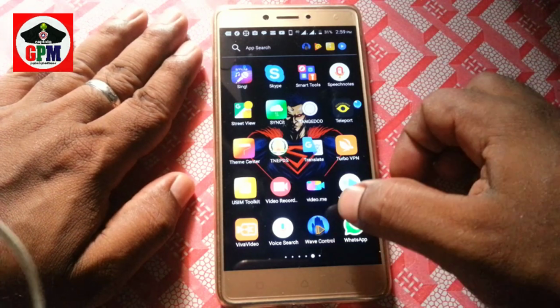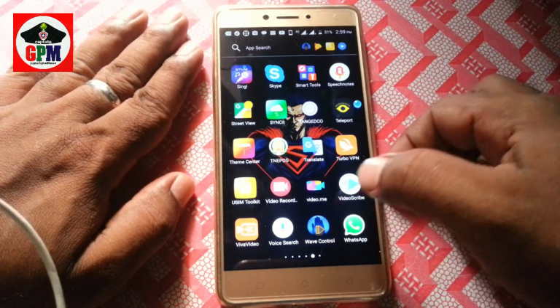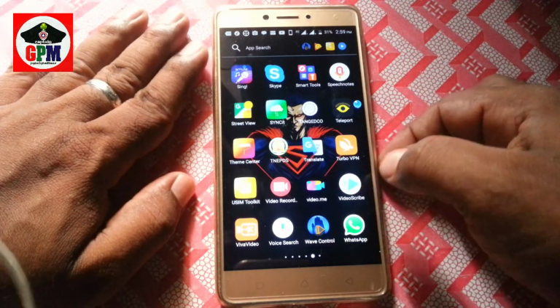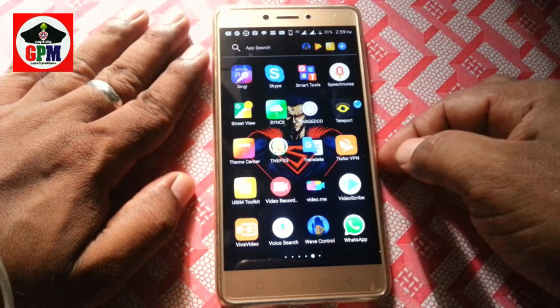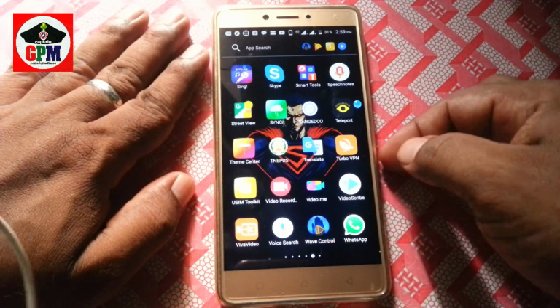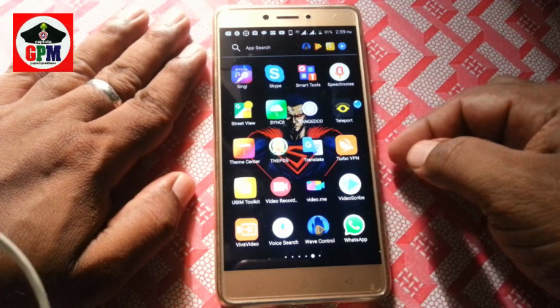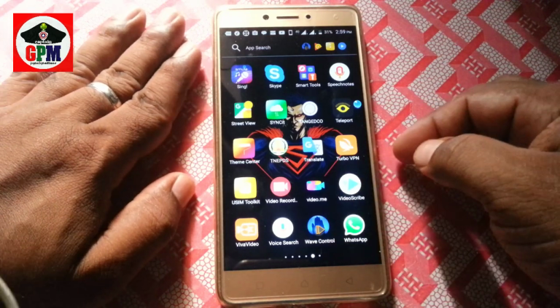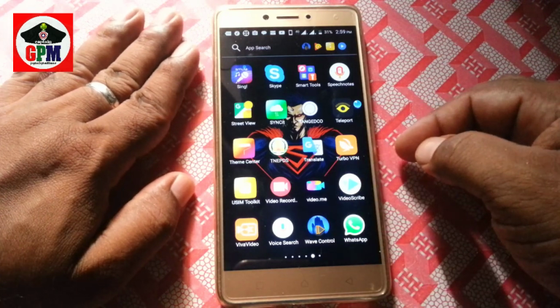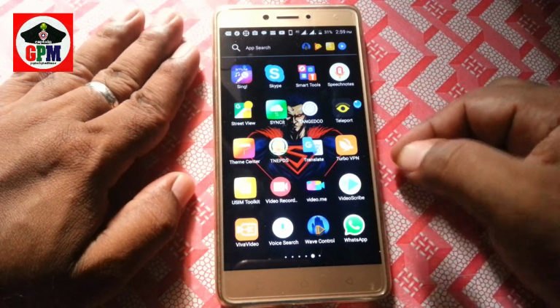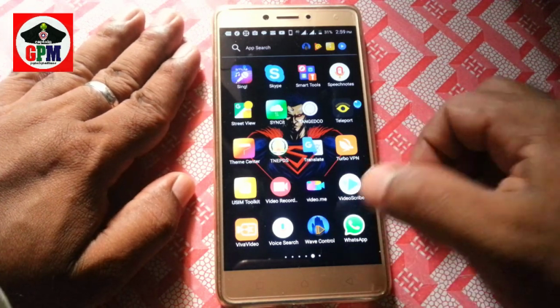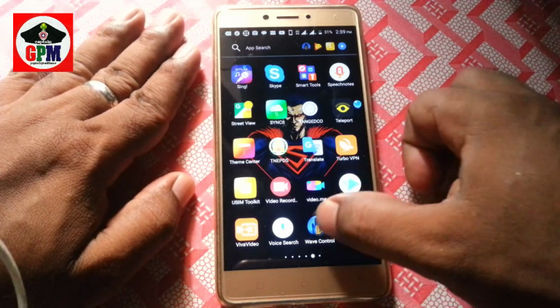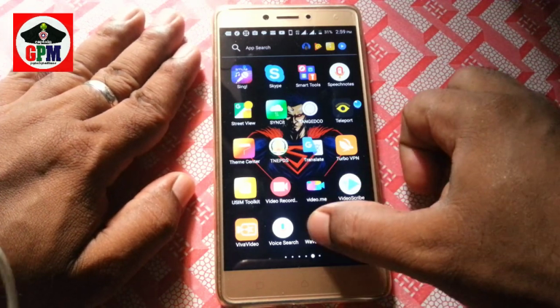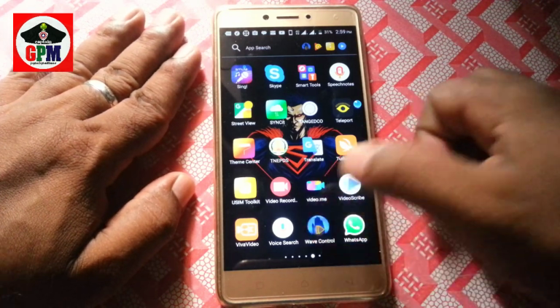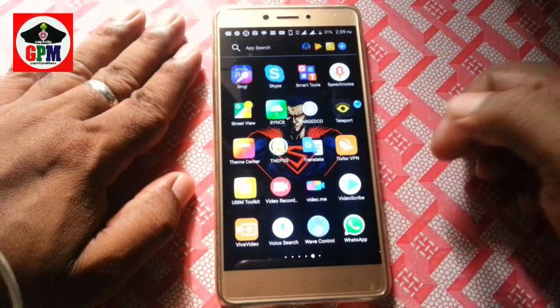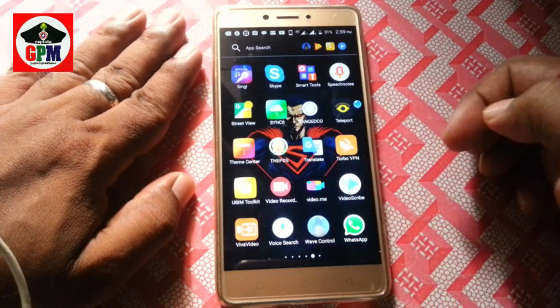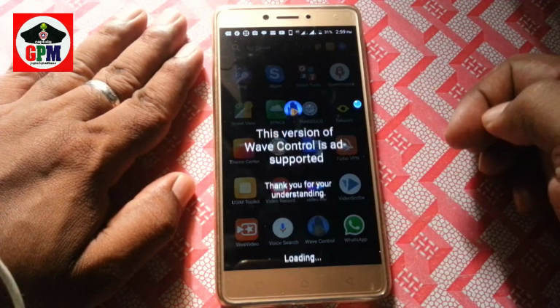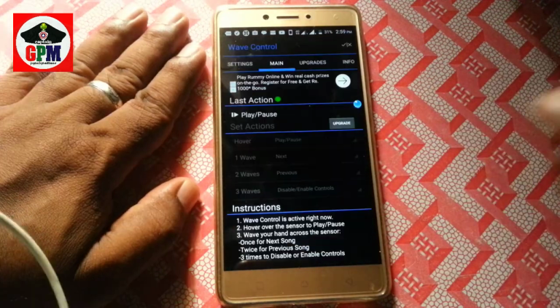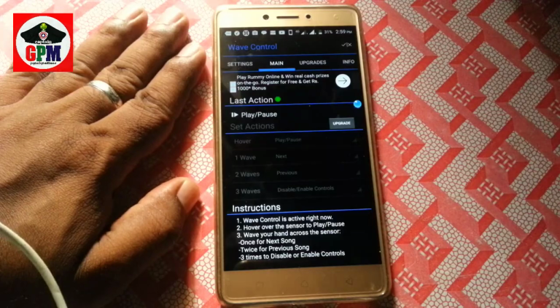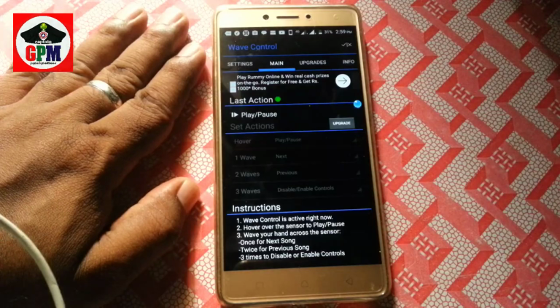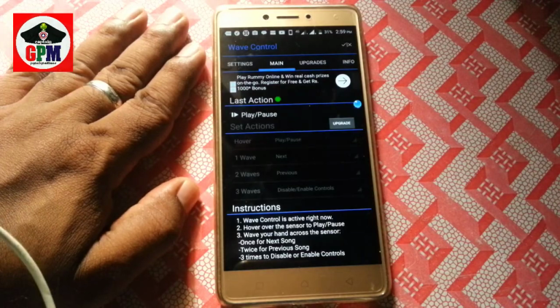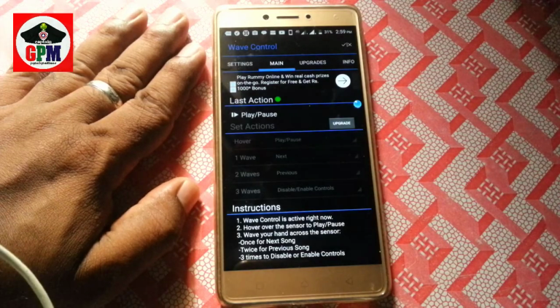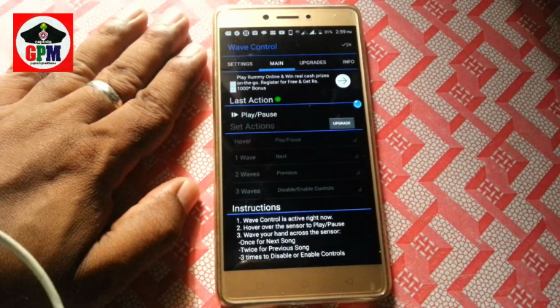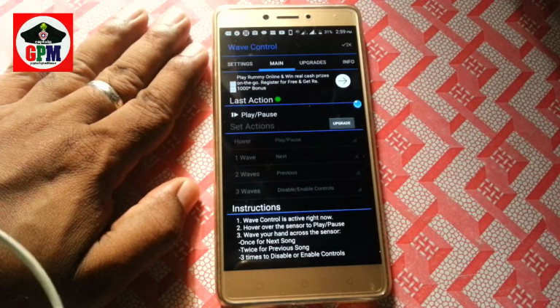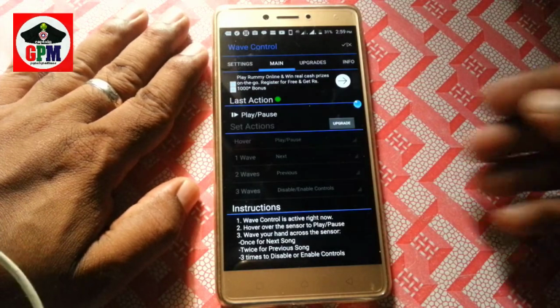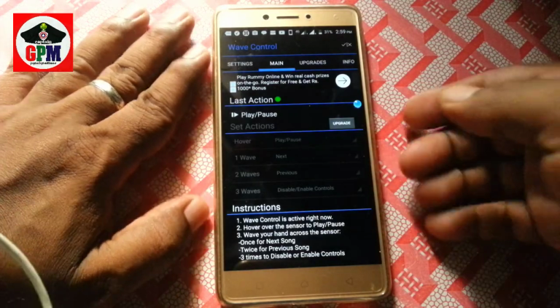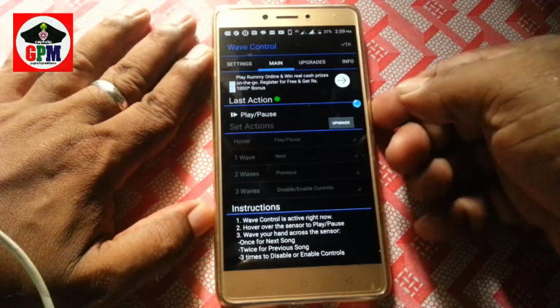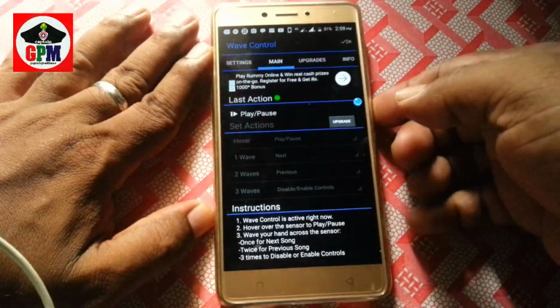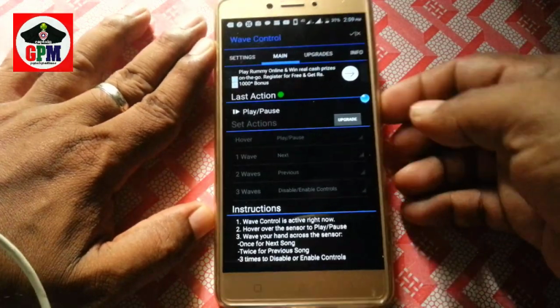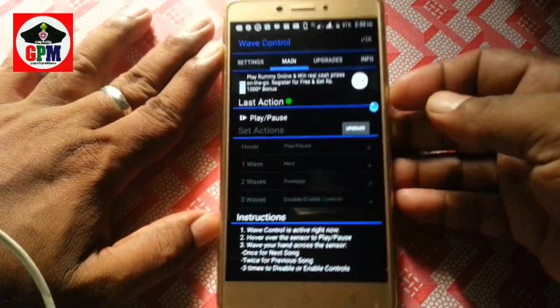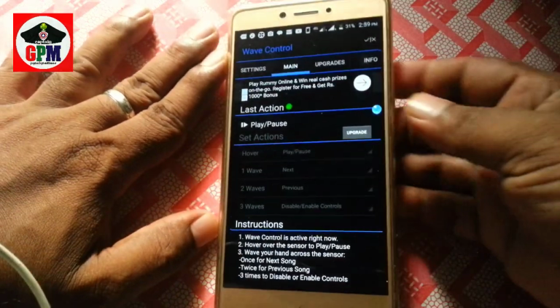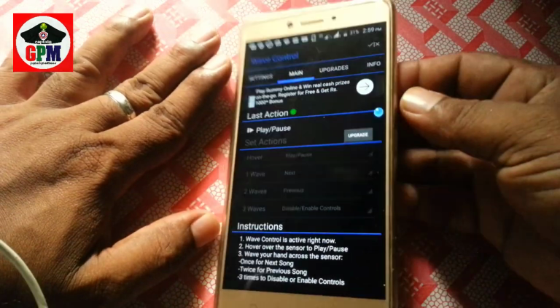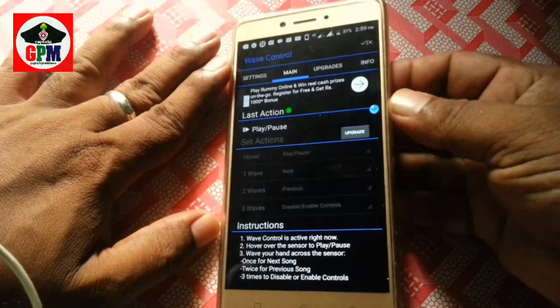We will open the link to the video. Now we will open the application. If you want to check the application, you will see the settings.